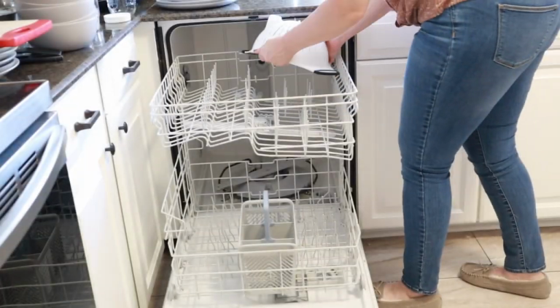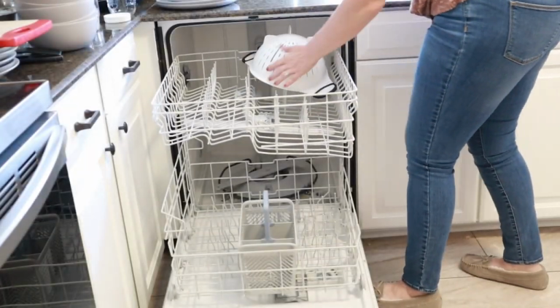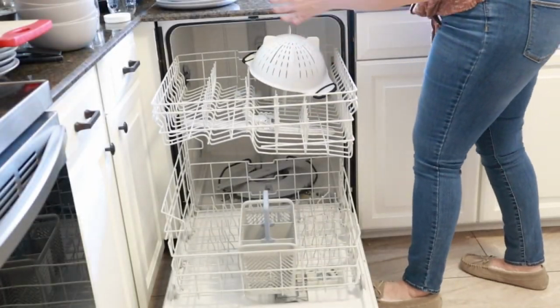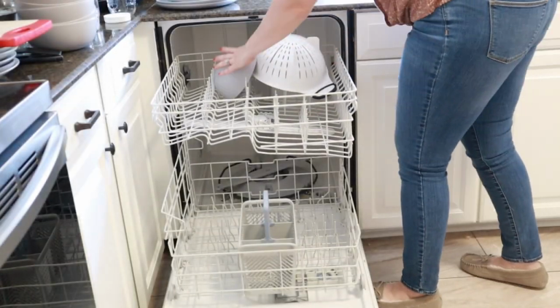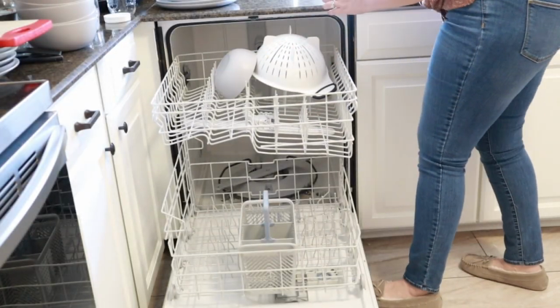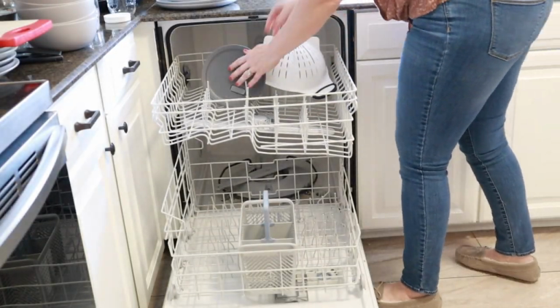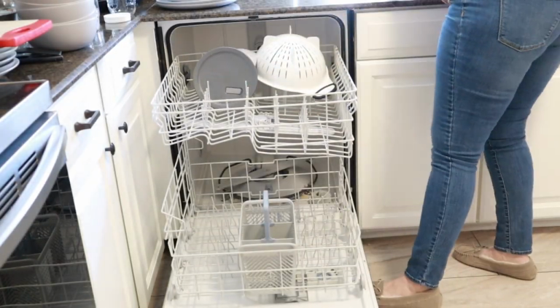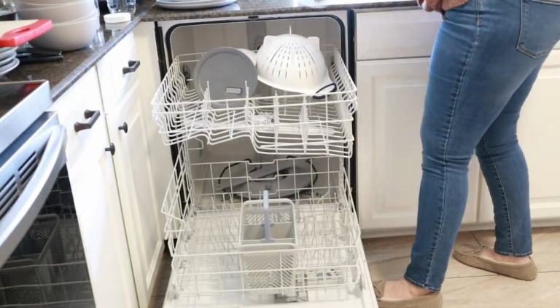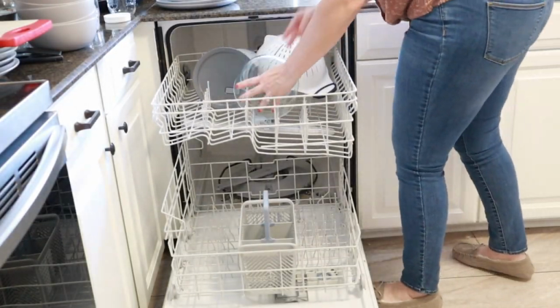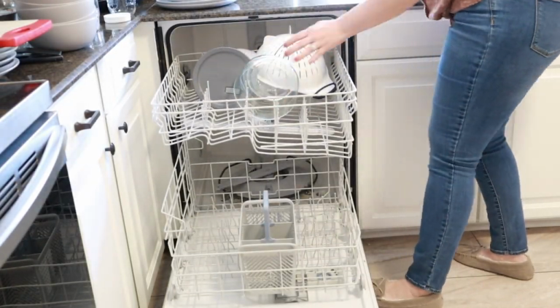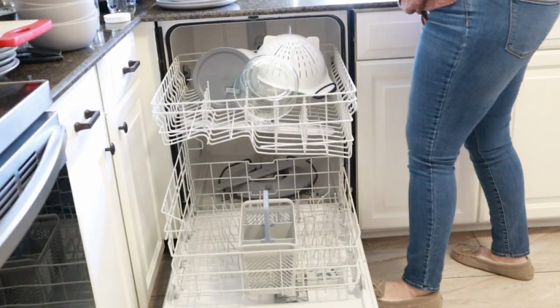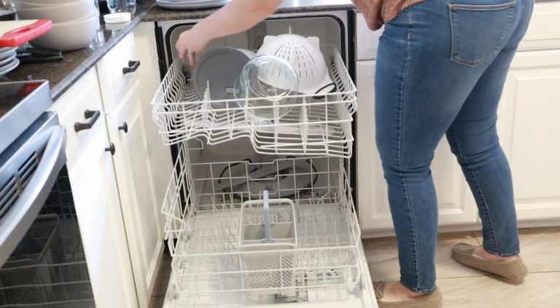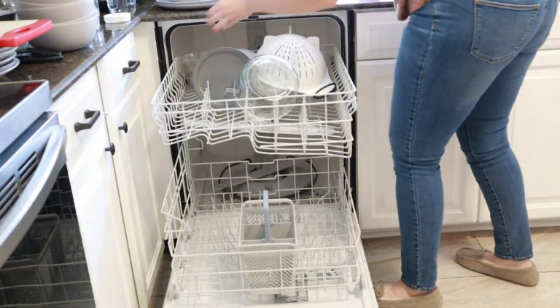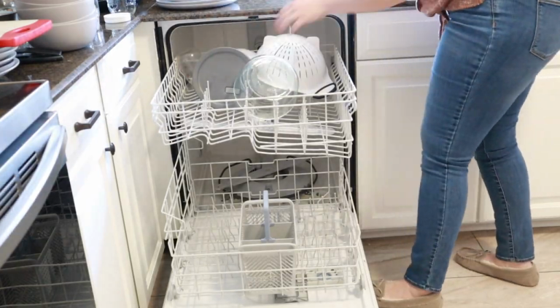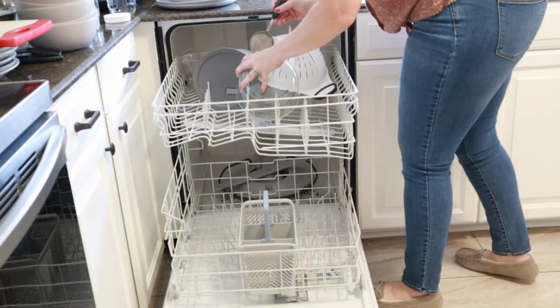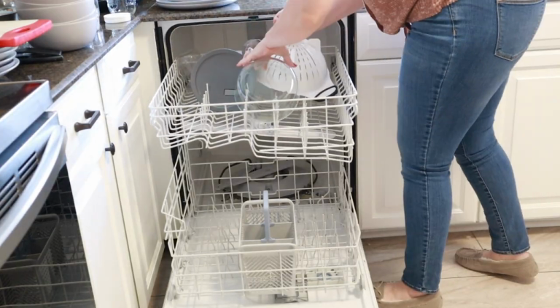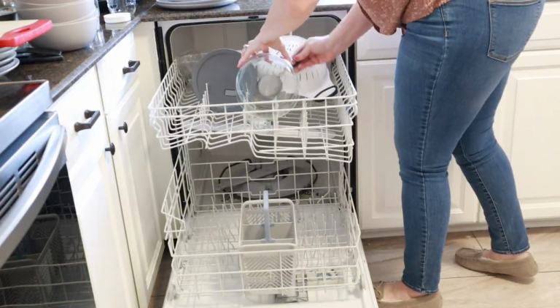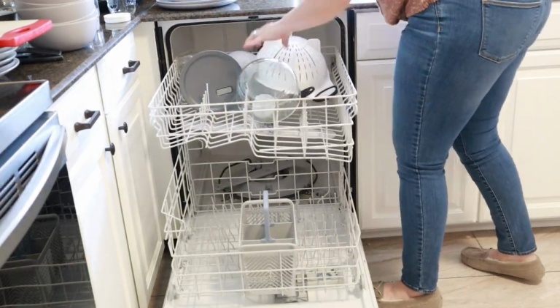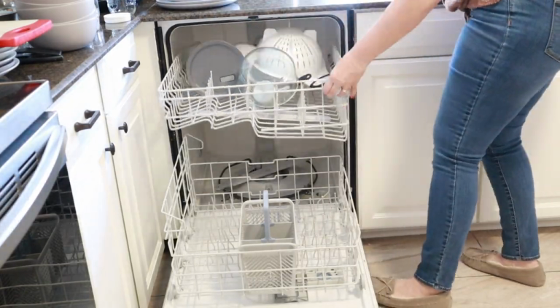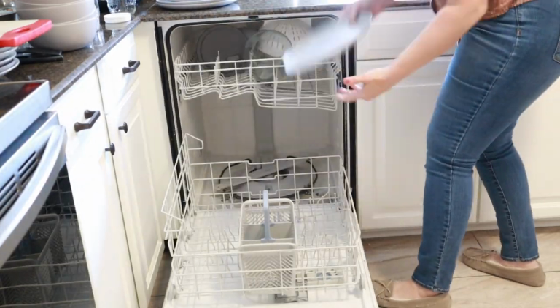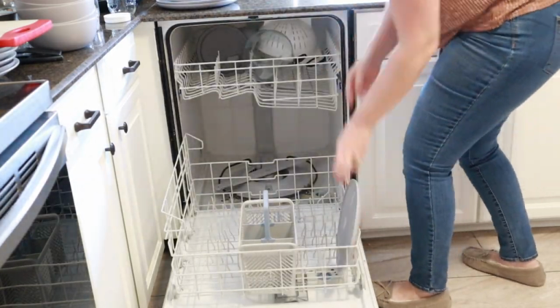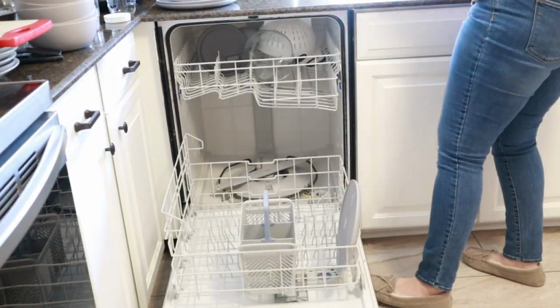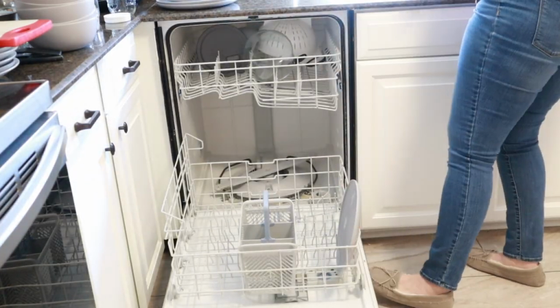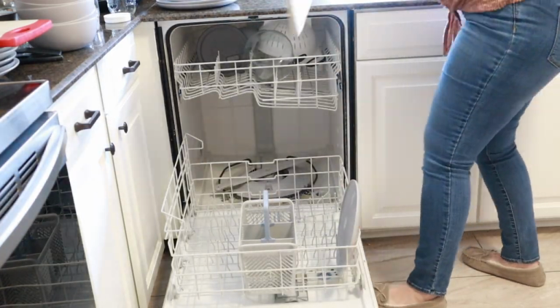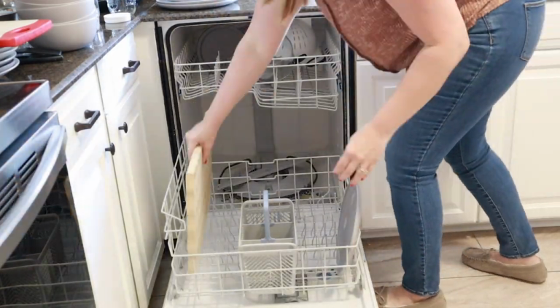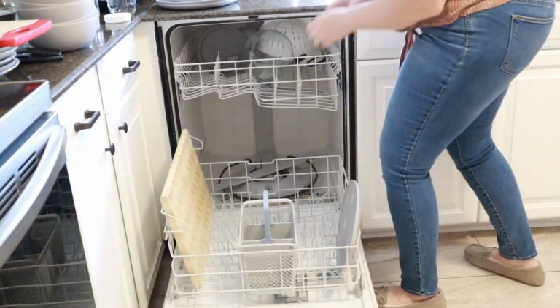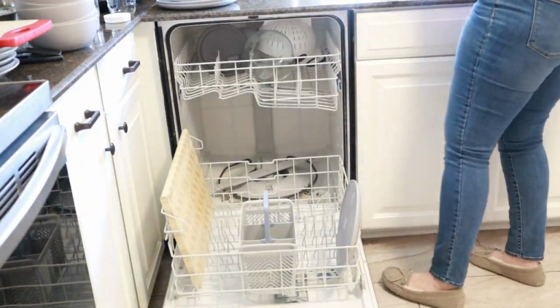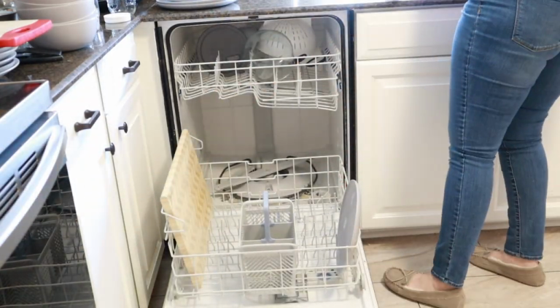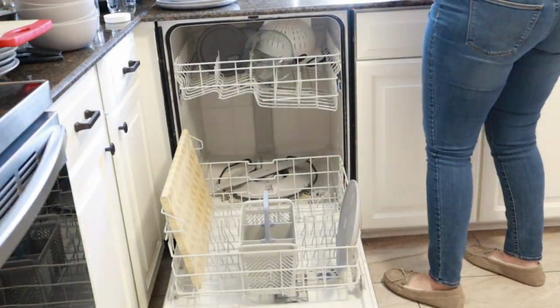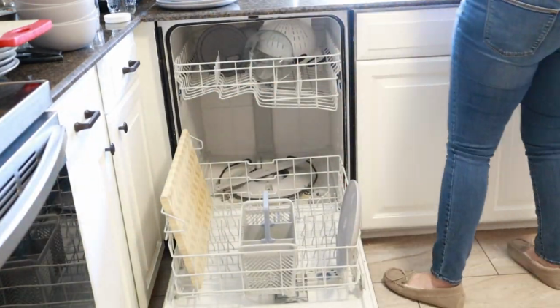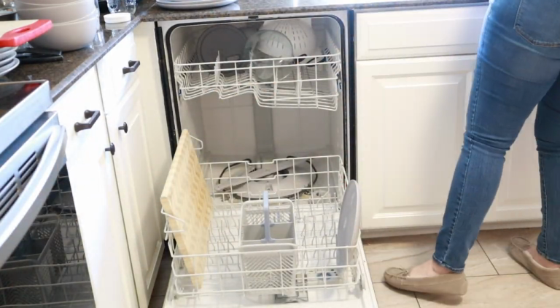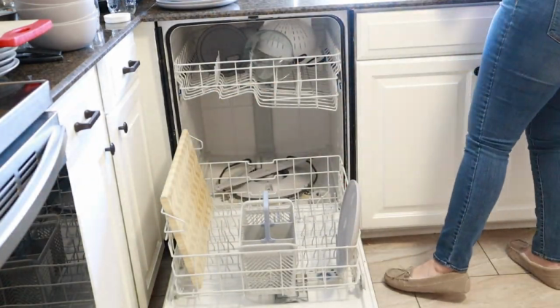Now that the dishes are all unloaded, I'm going to go ahead and load these up from the sink real quick and get this dishwasher running.